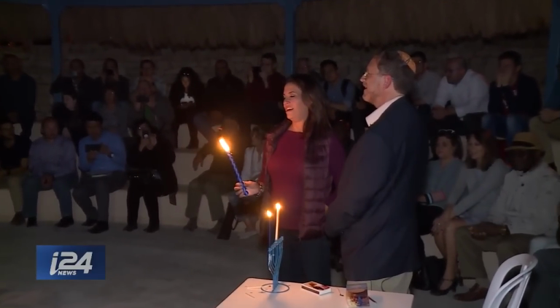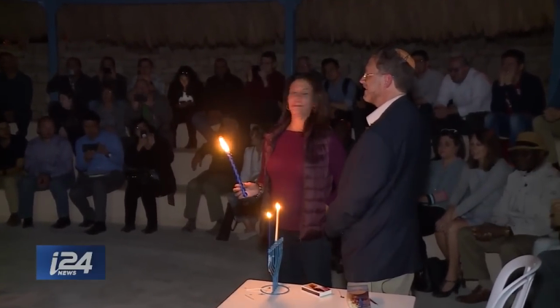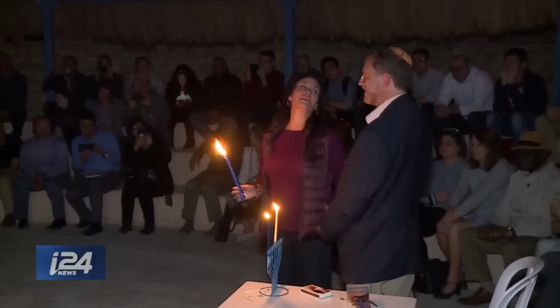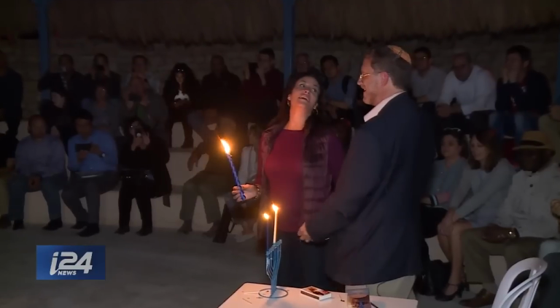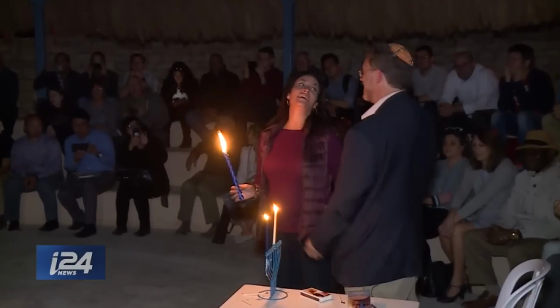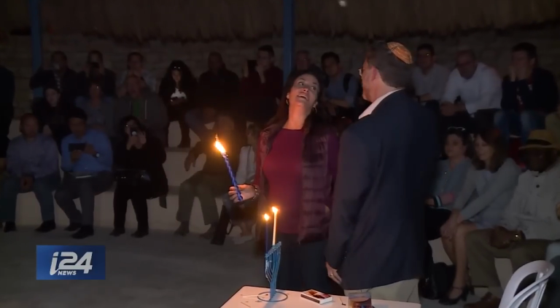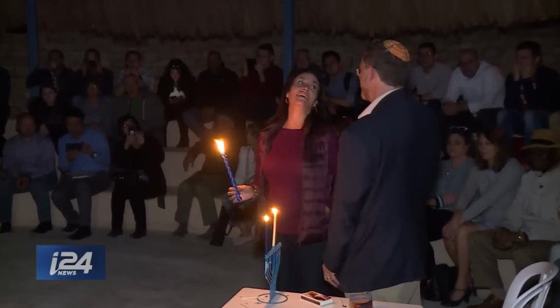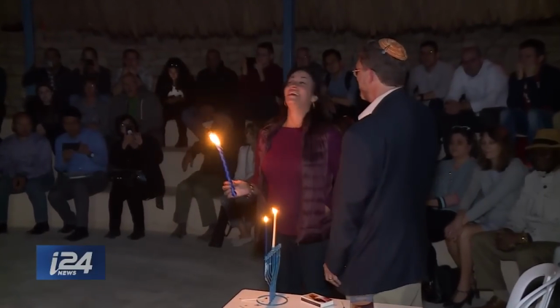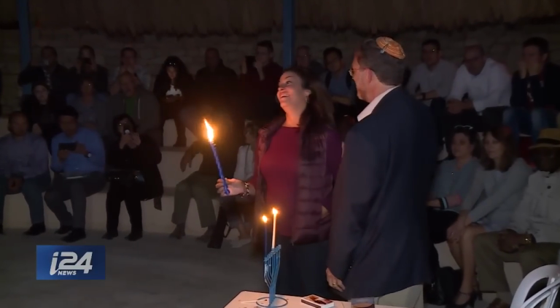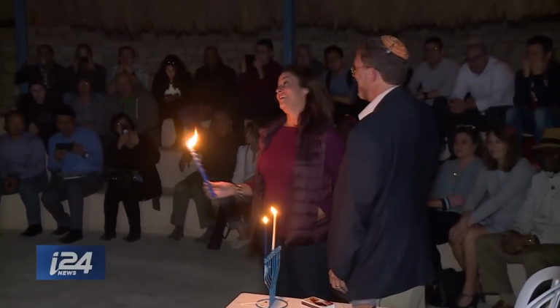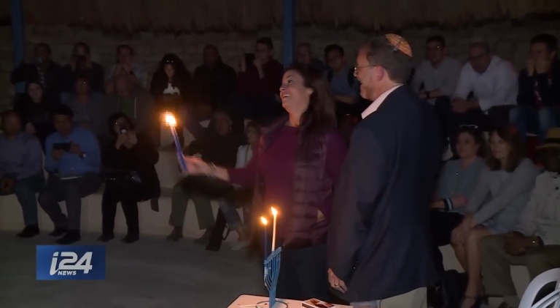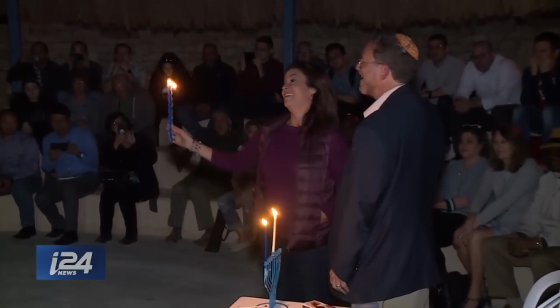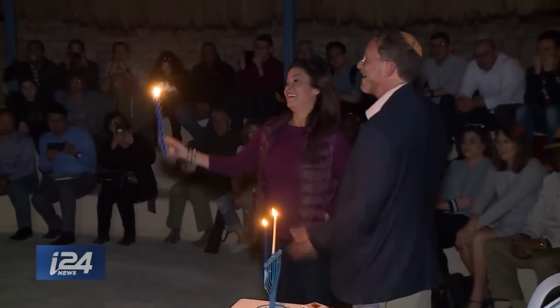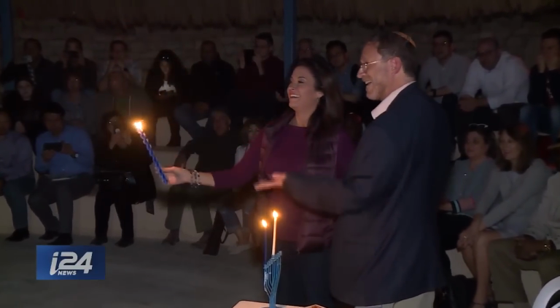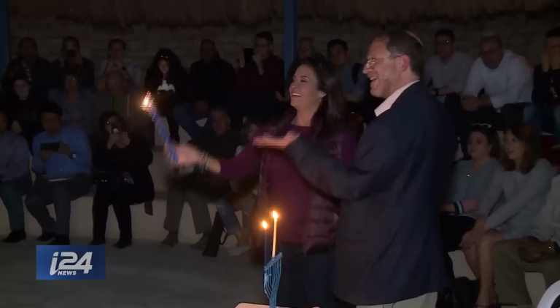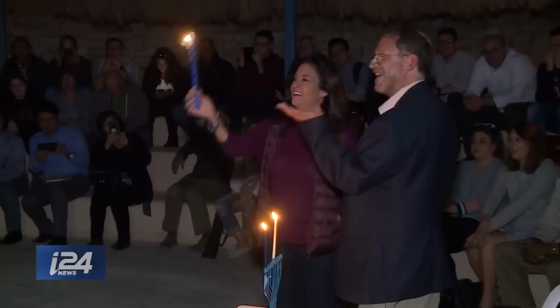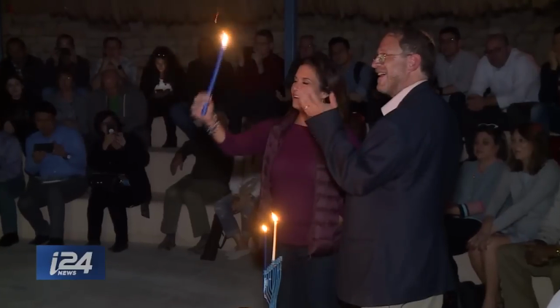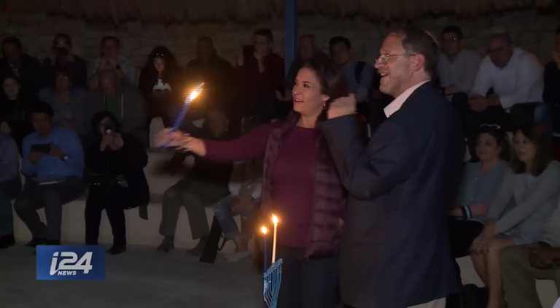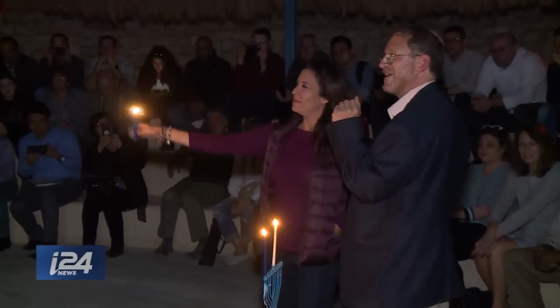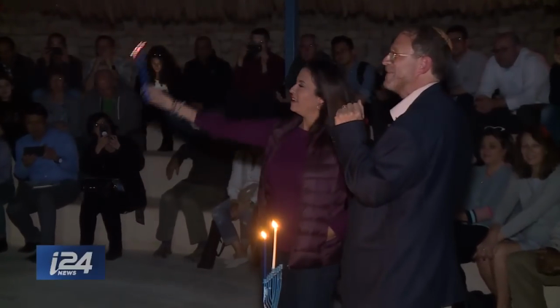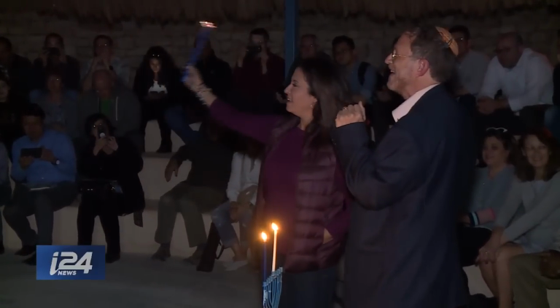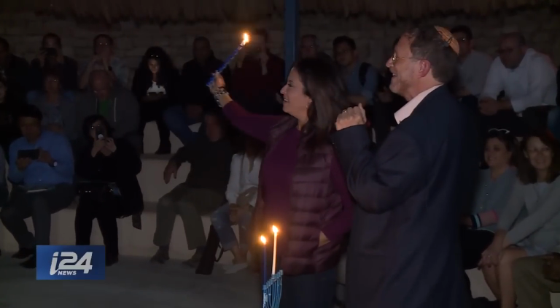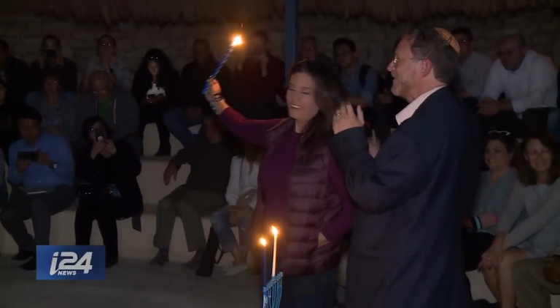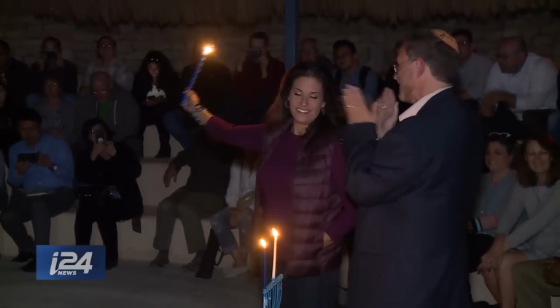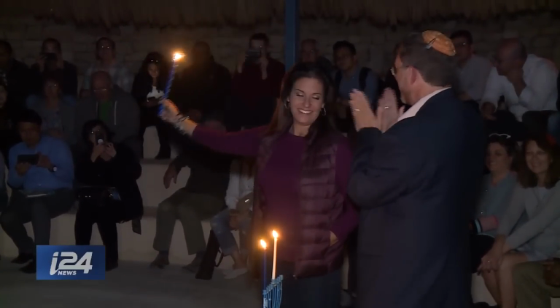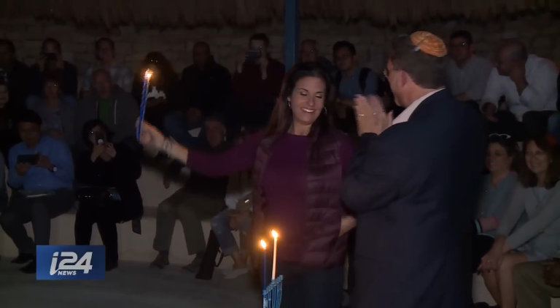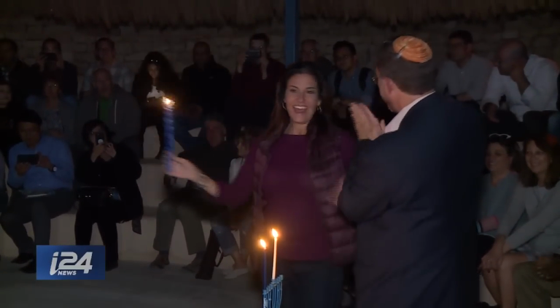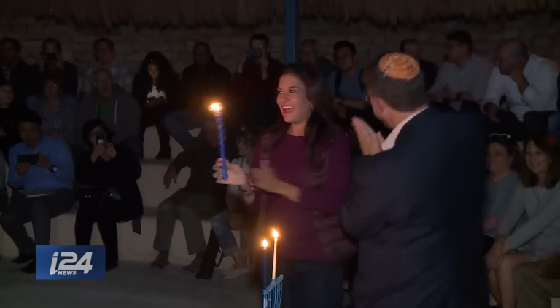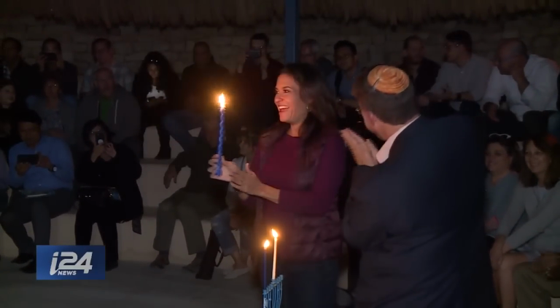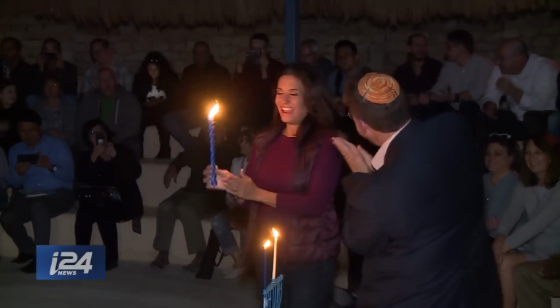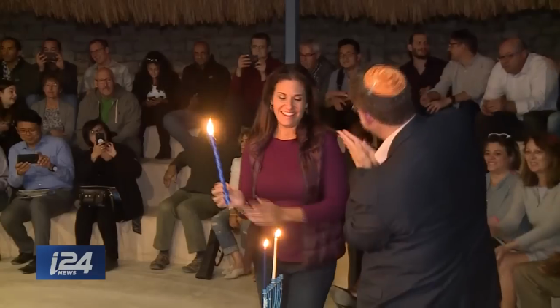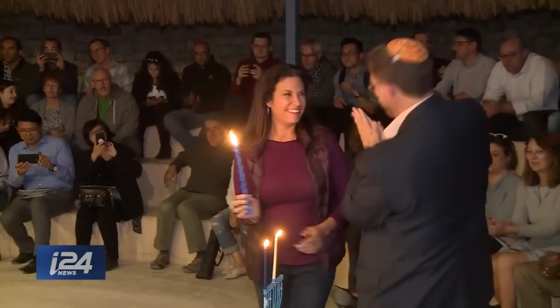In the Eilat-Eilot region of Israel, Emily Francis, I-24 News.